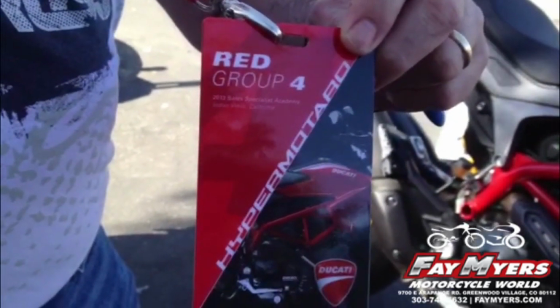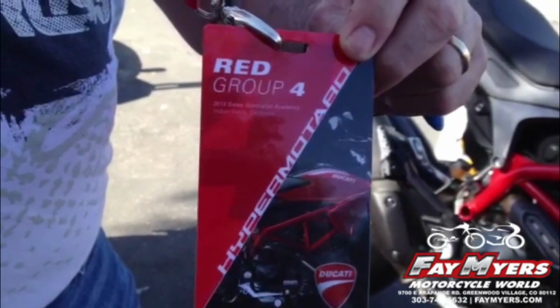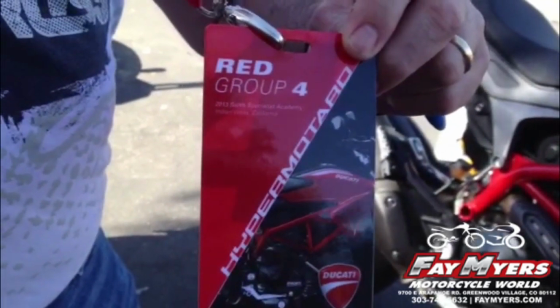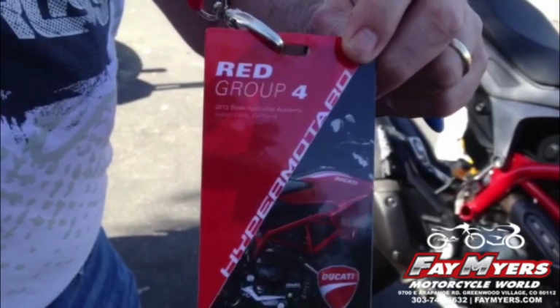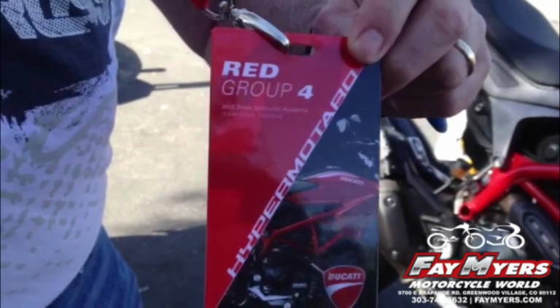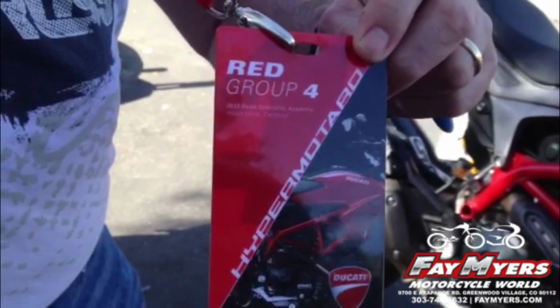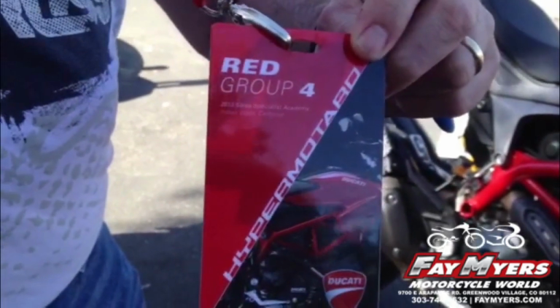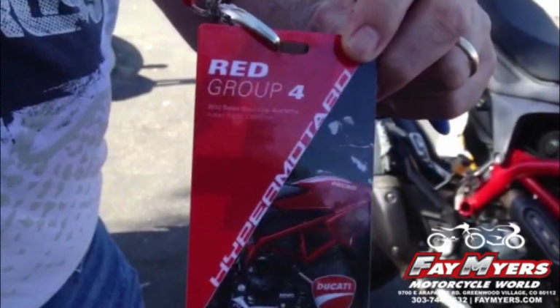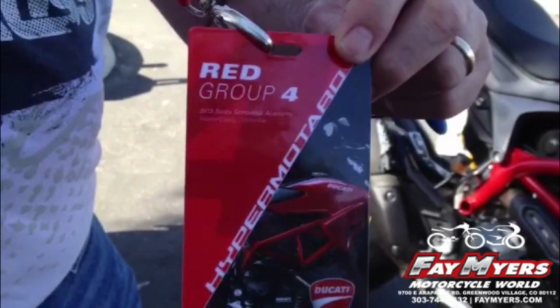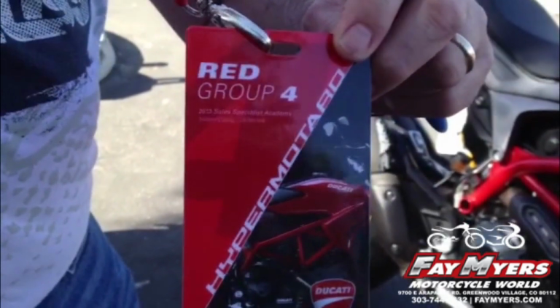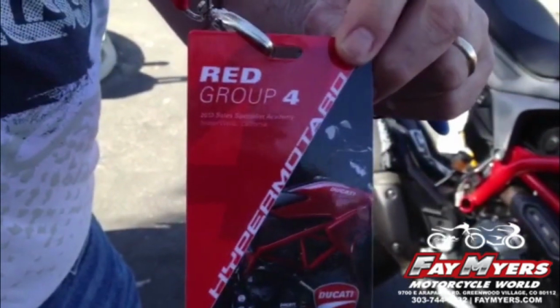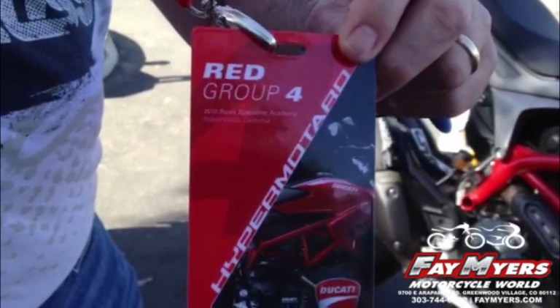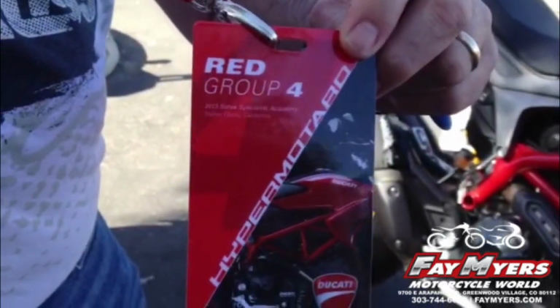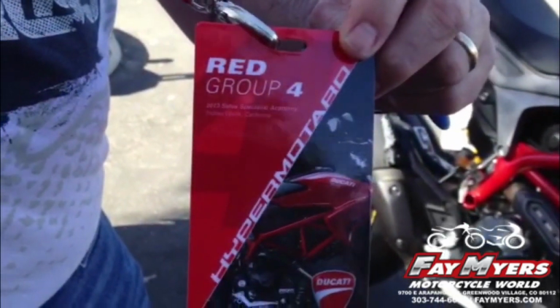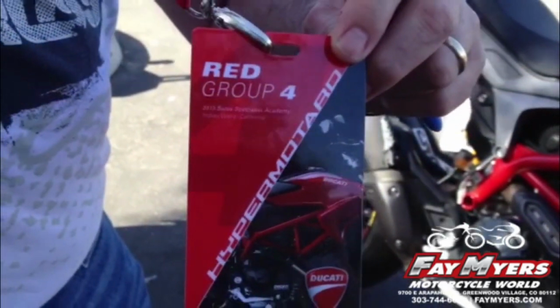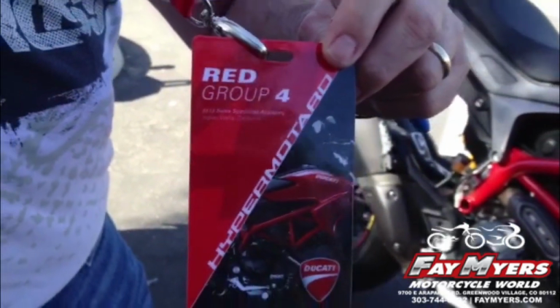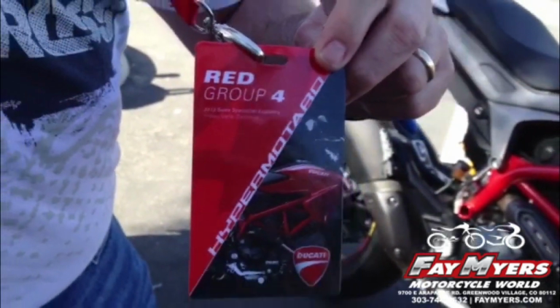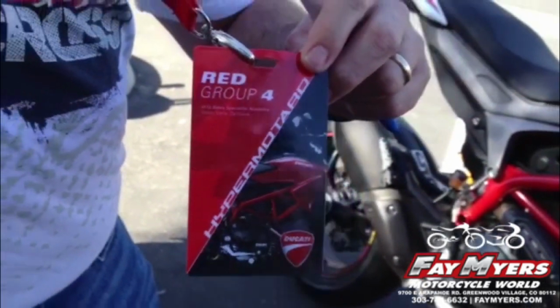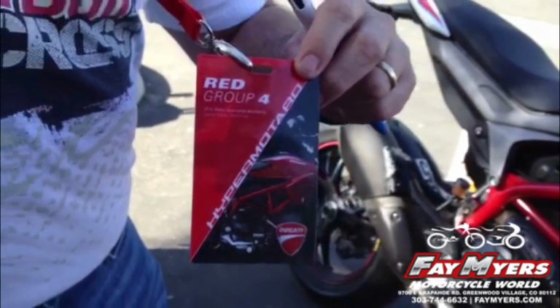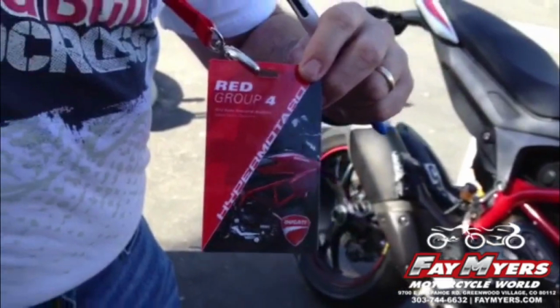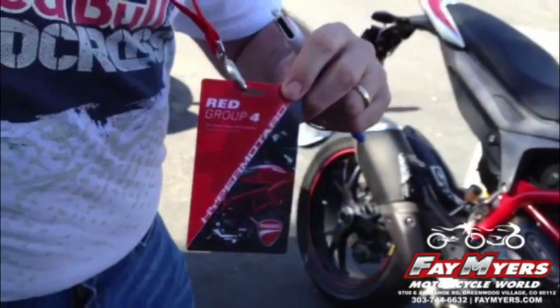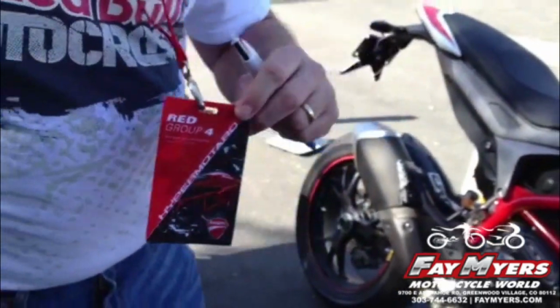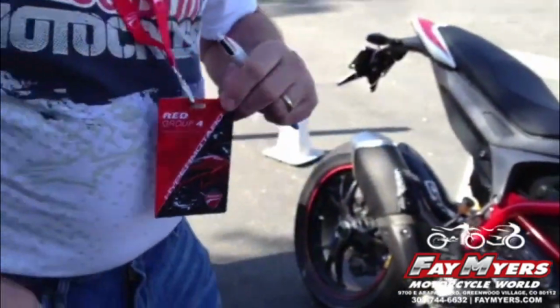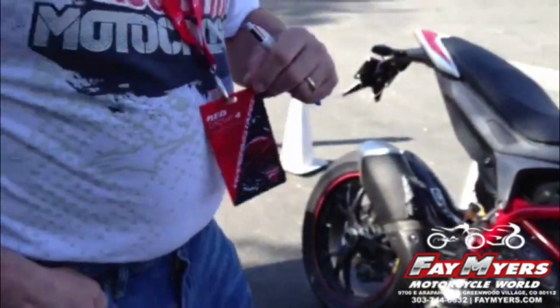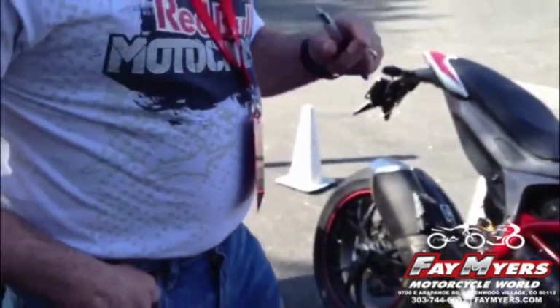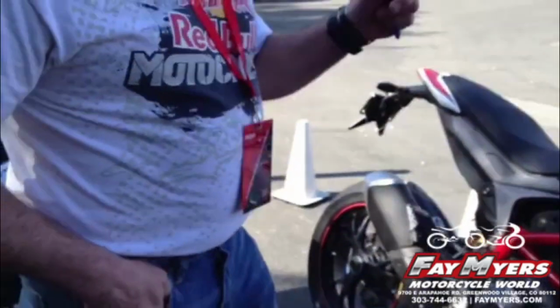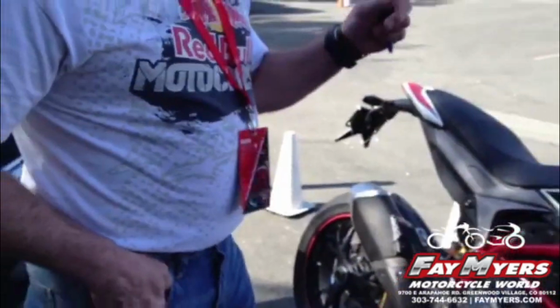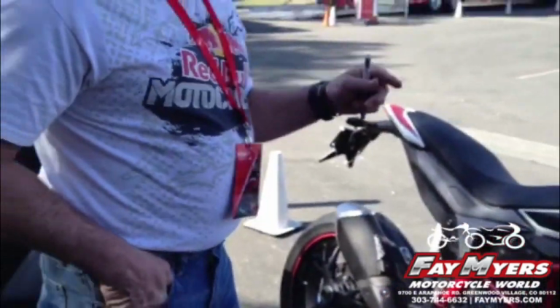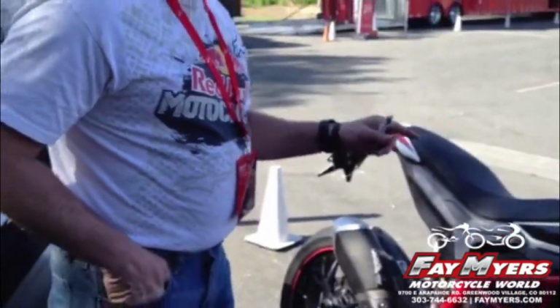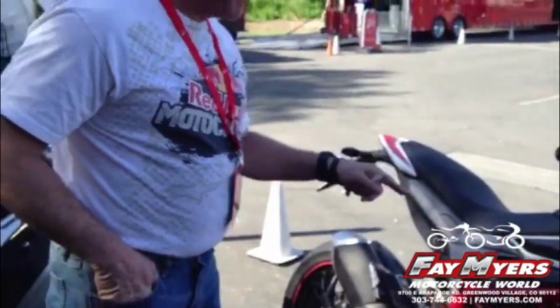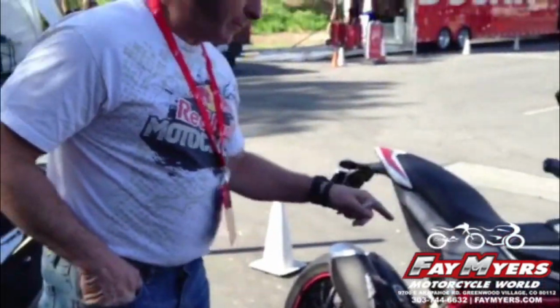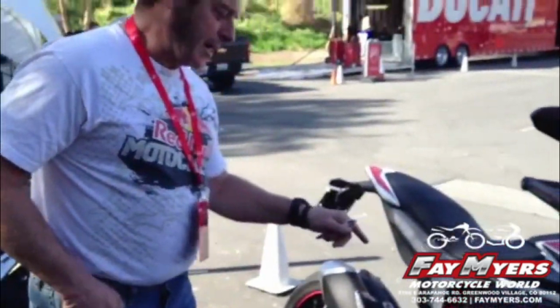Here we are, 2013 Palm Springs, California. Beautiful venue, beautiful bike.